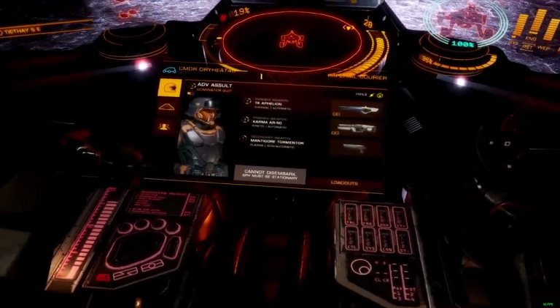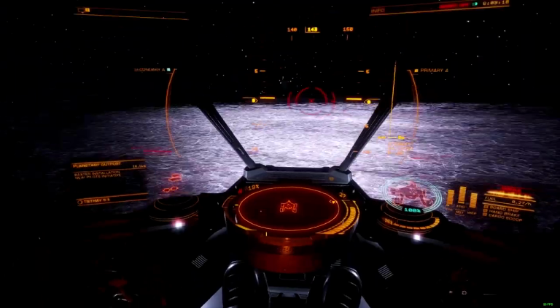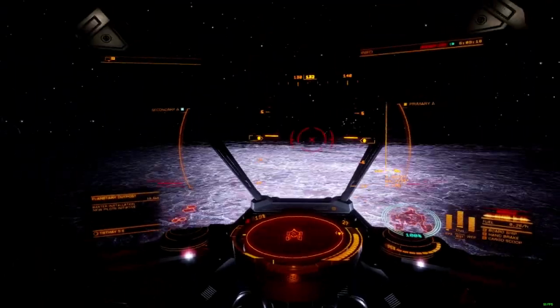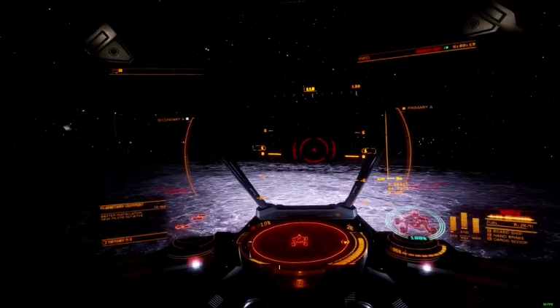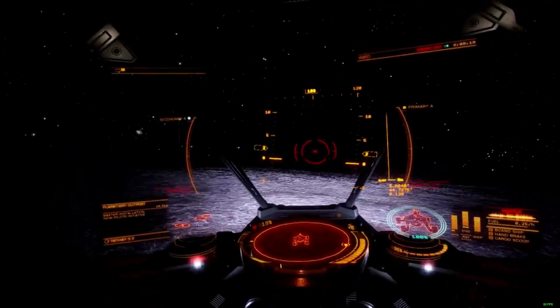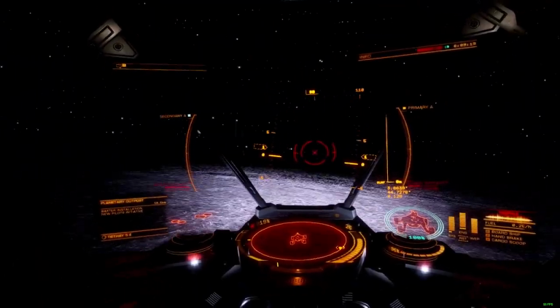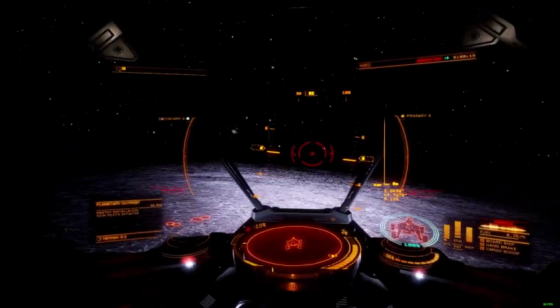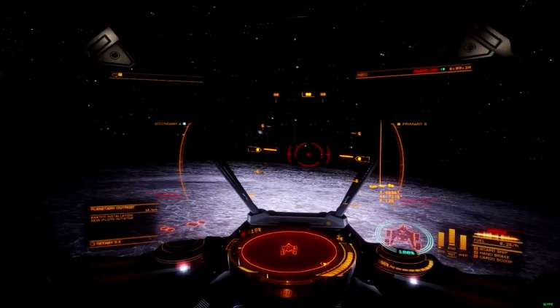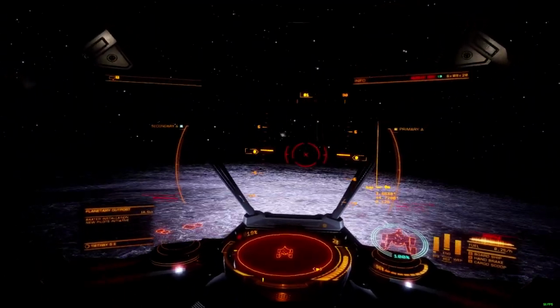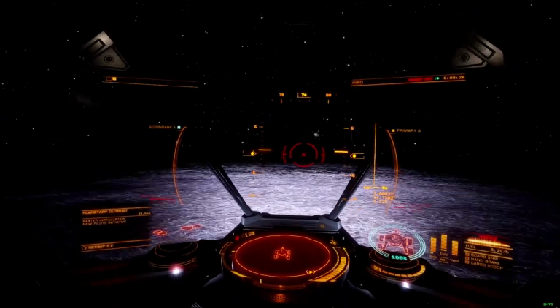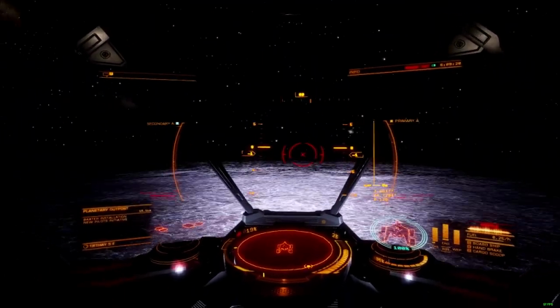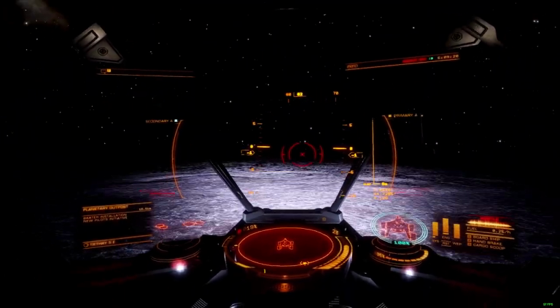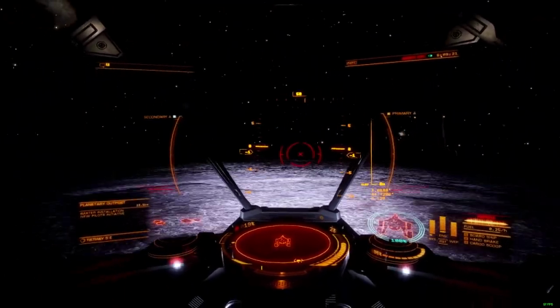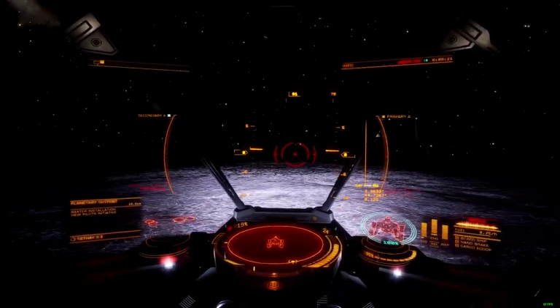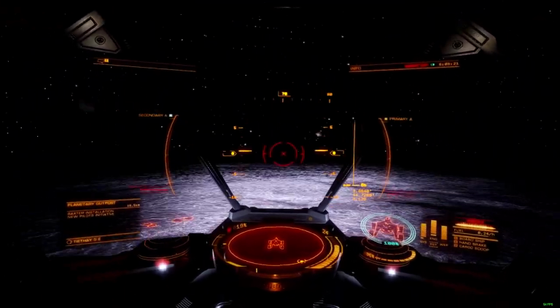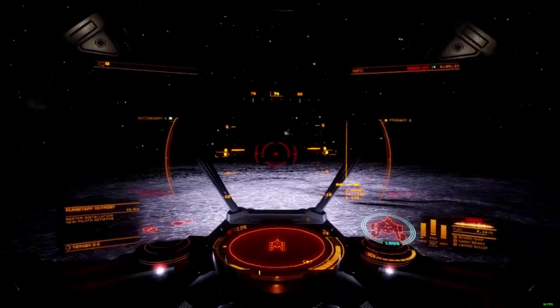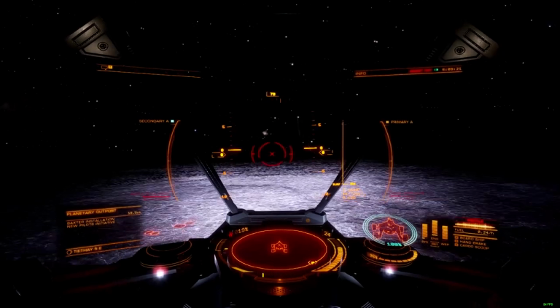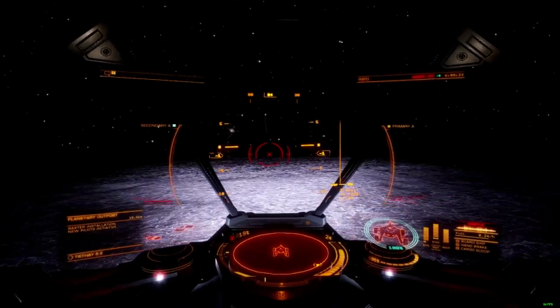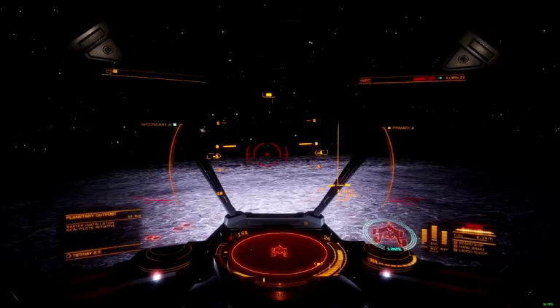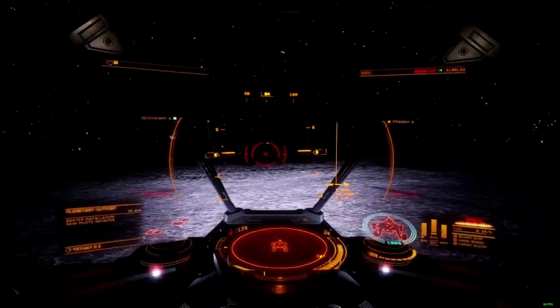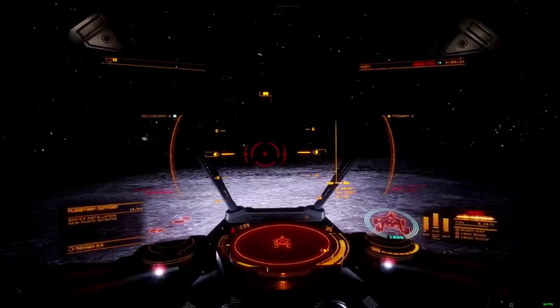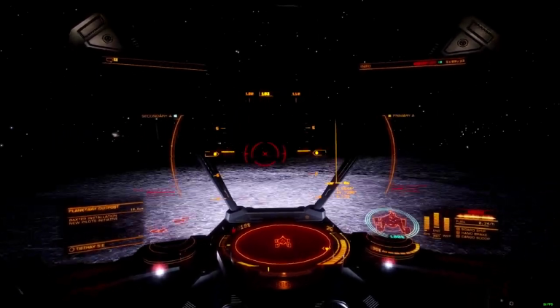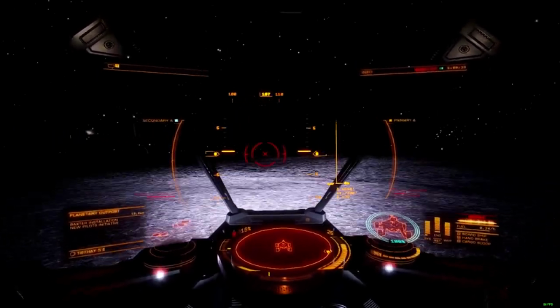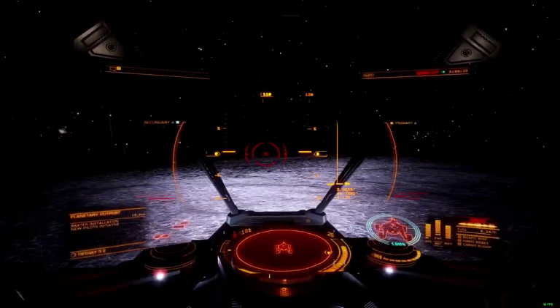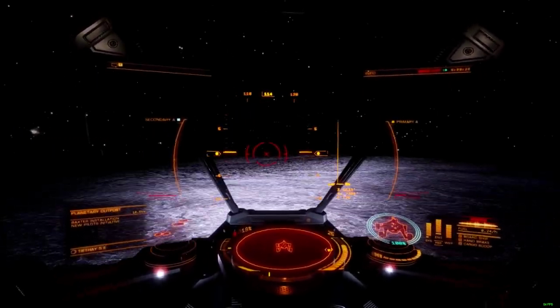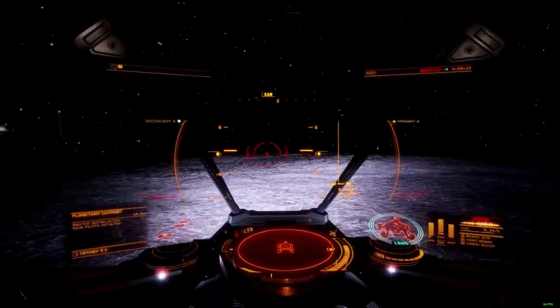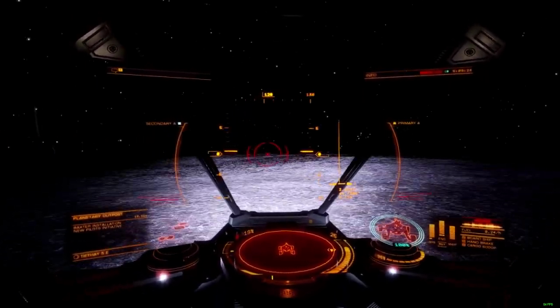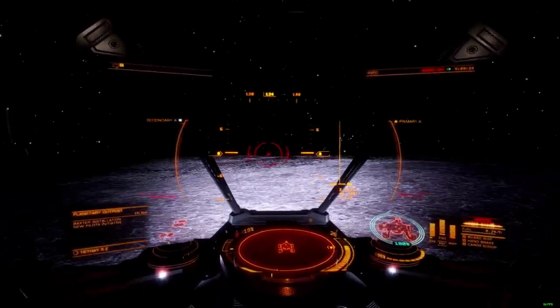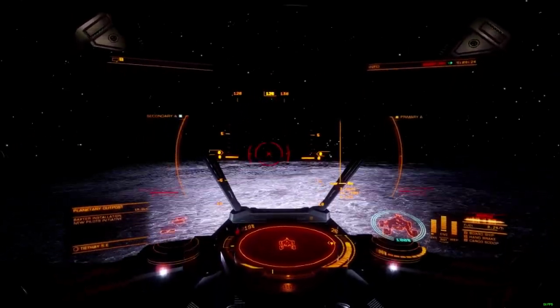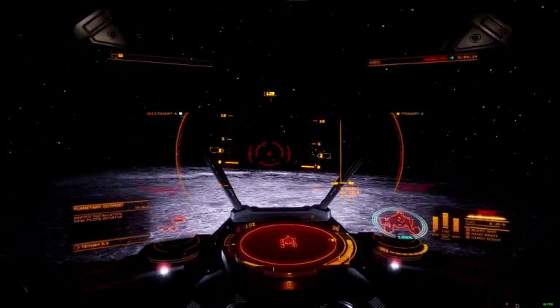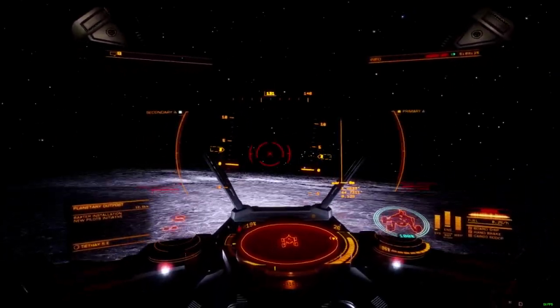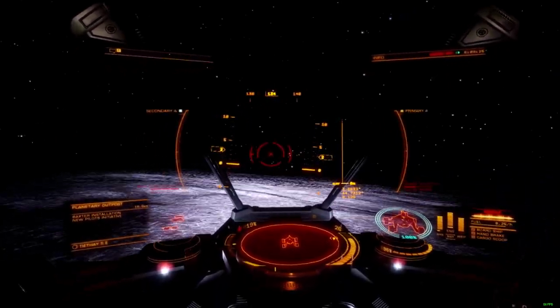This manages to shove the SRV Scarab more firmly into the utilitarian explorer role that it's always aspired to.